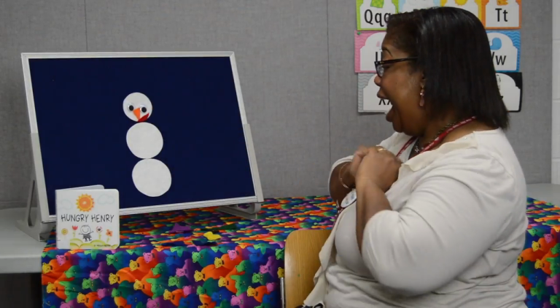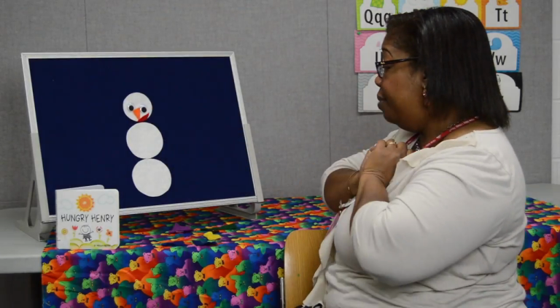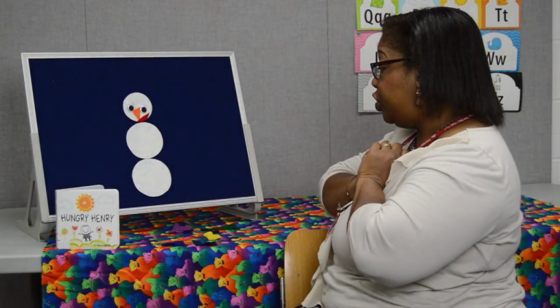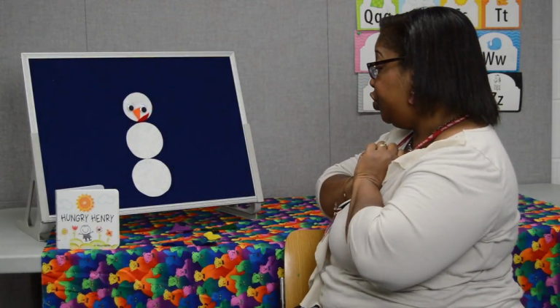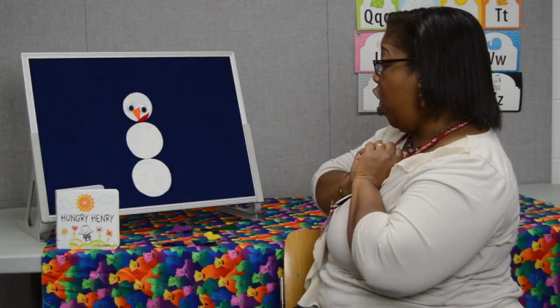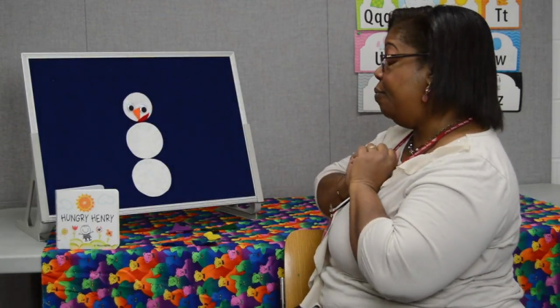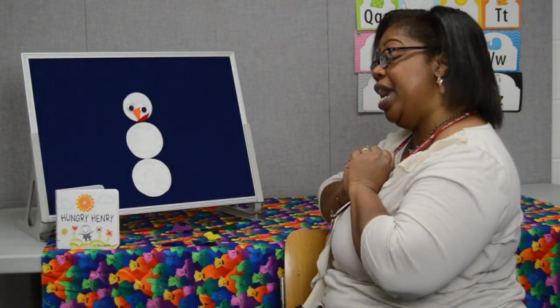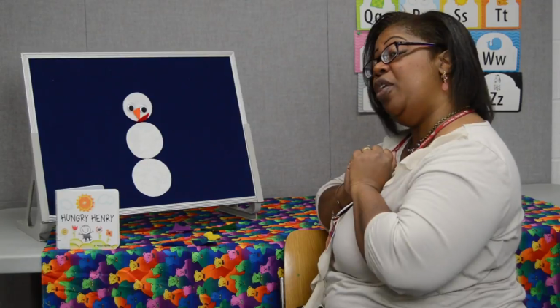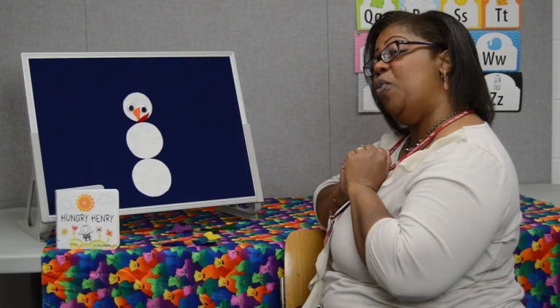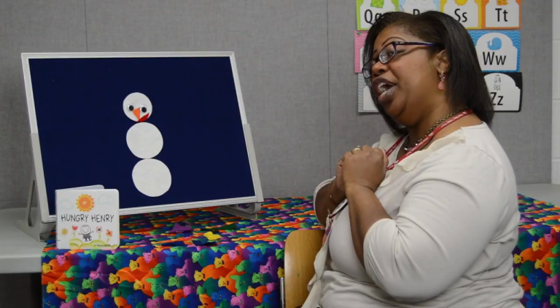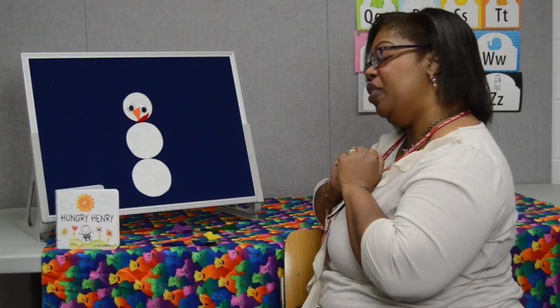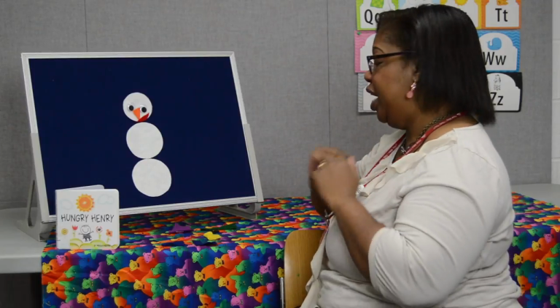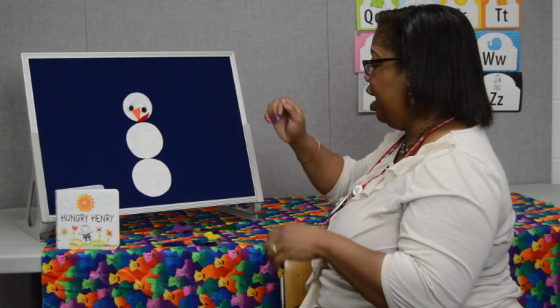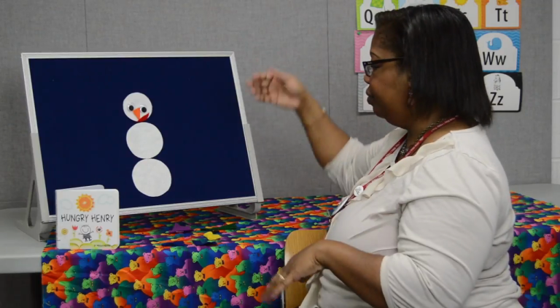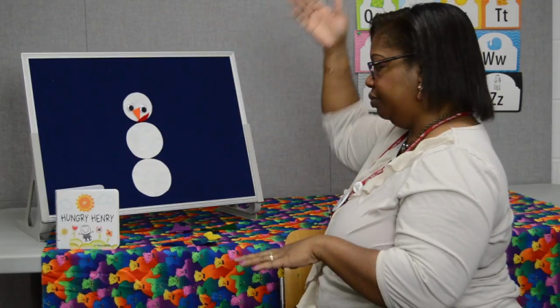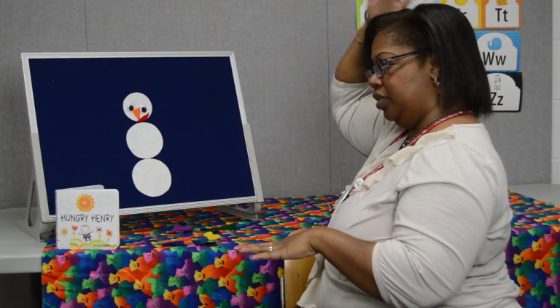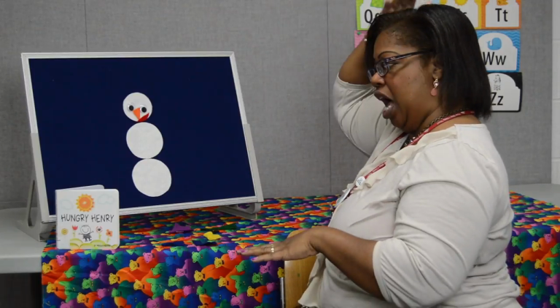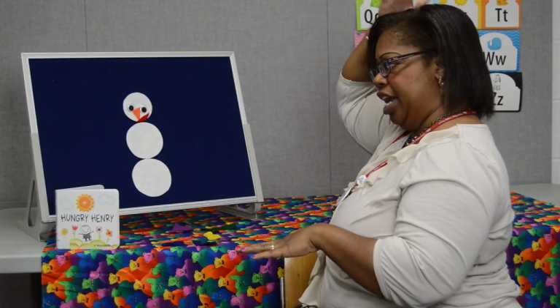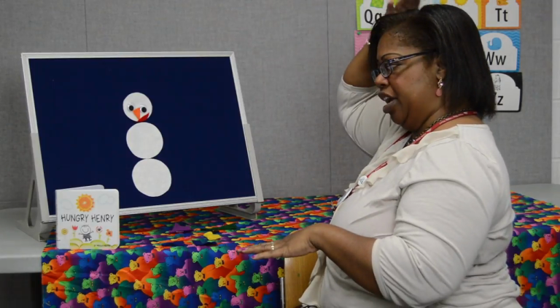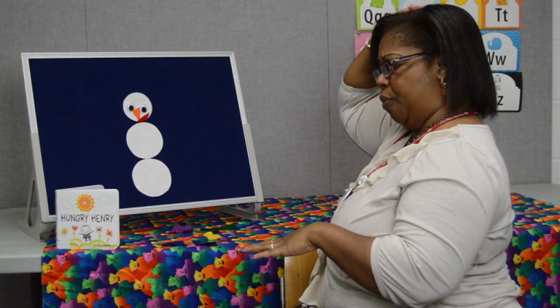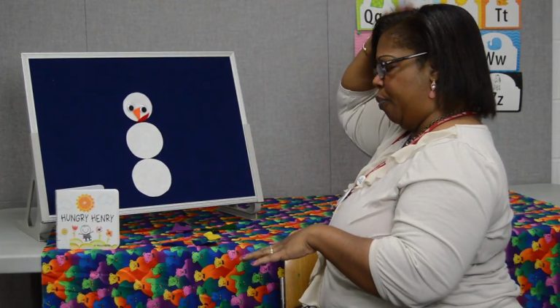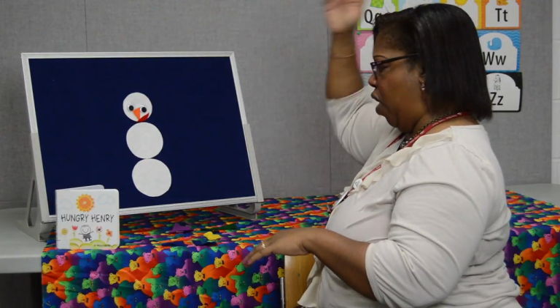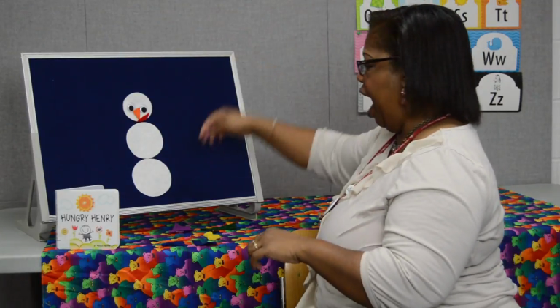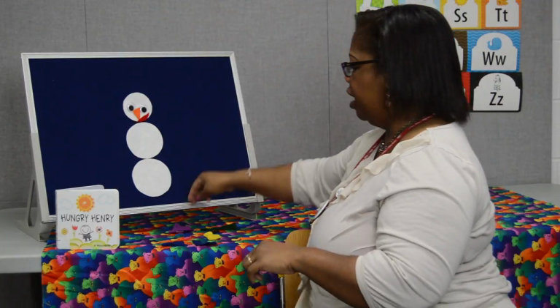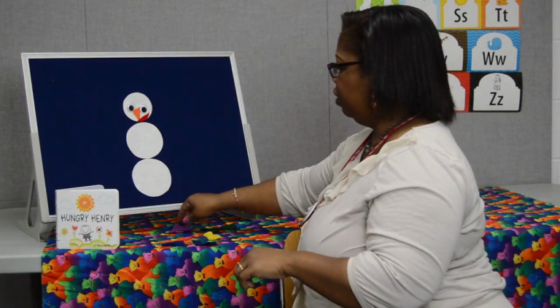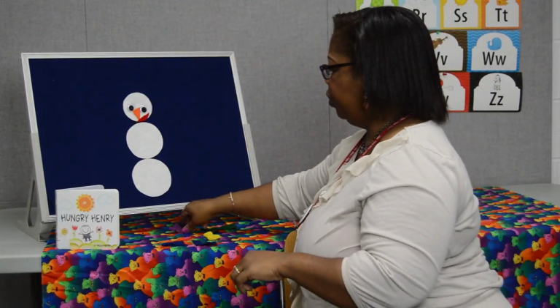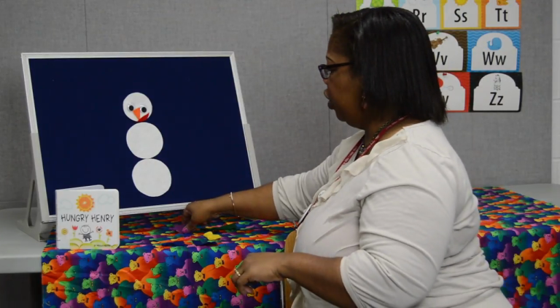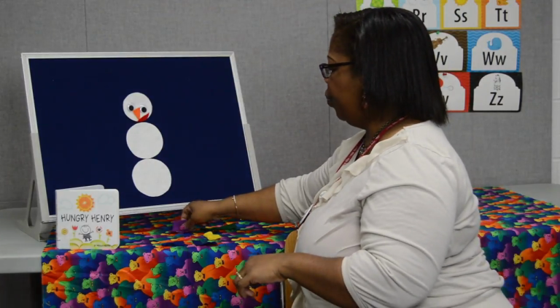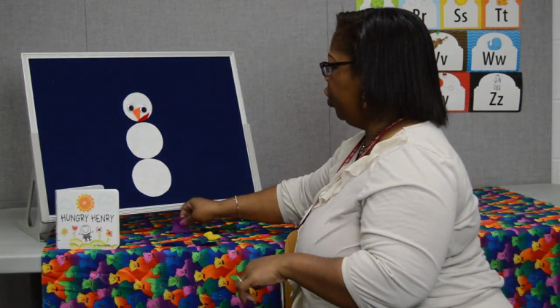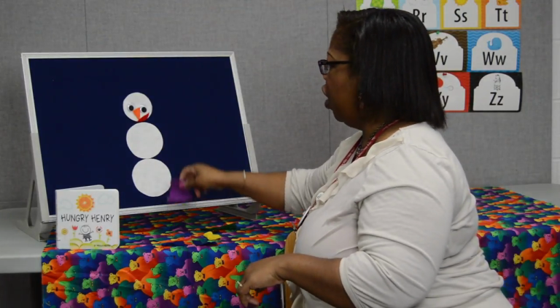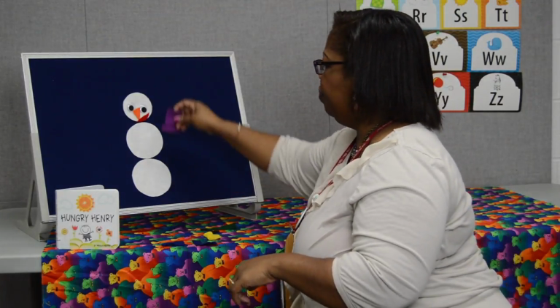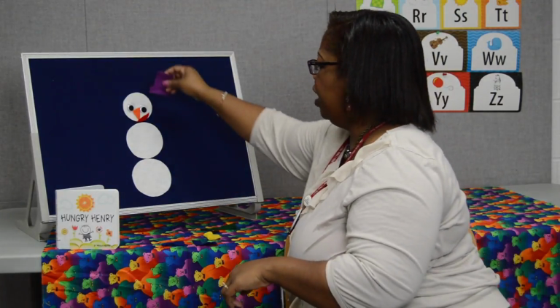Hey Mr. Snowman, what do you need? I need a purple hat. Please put it on me.